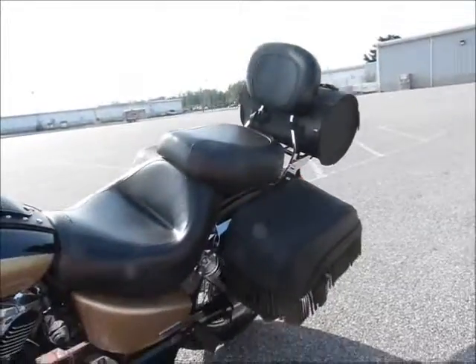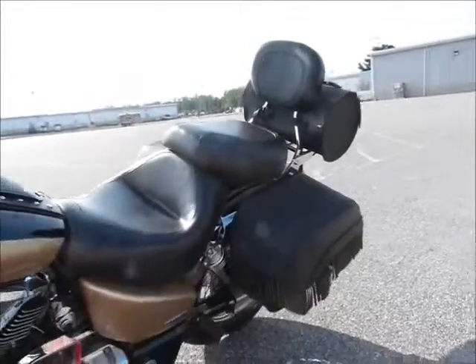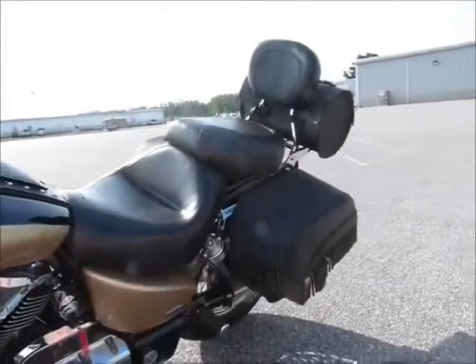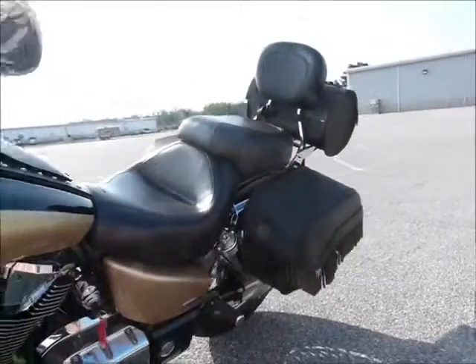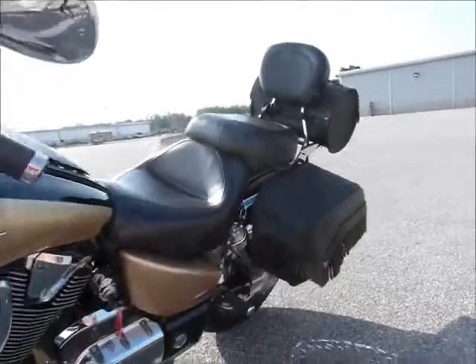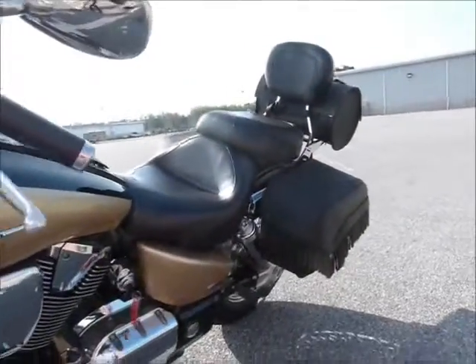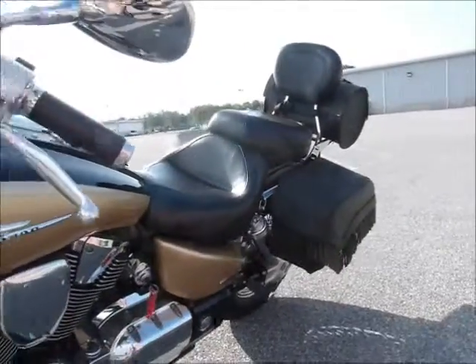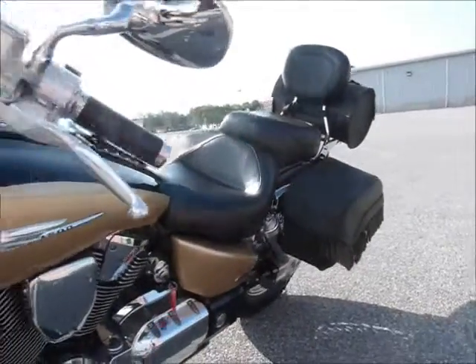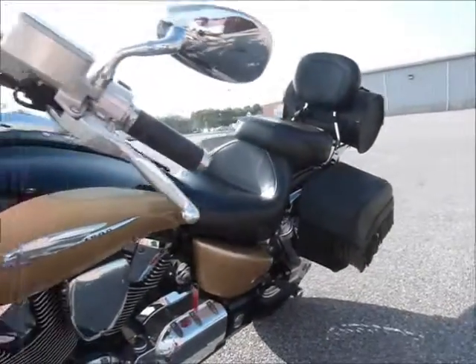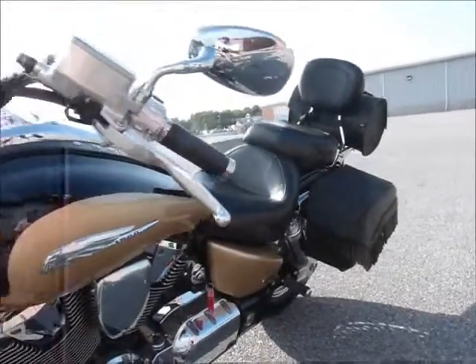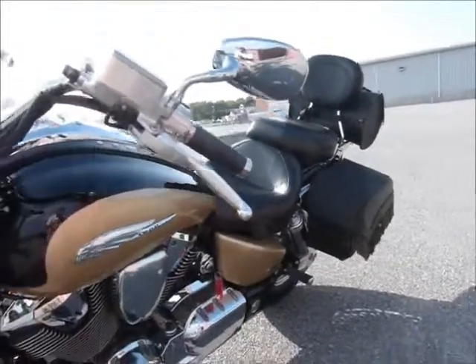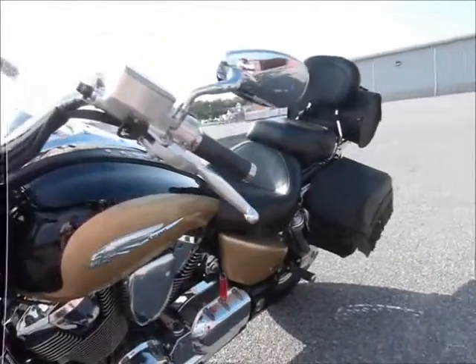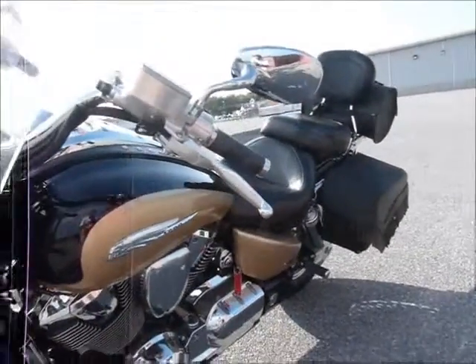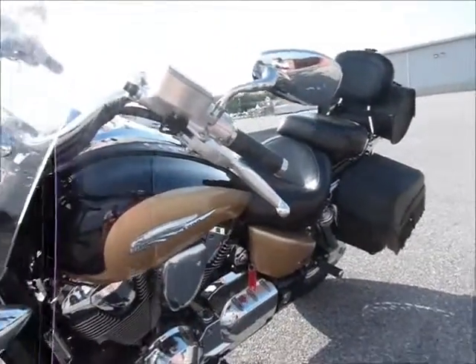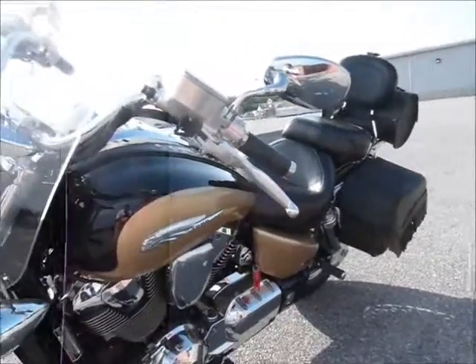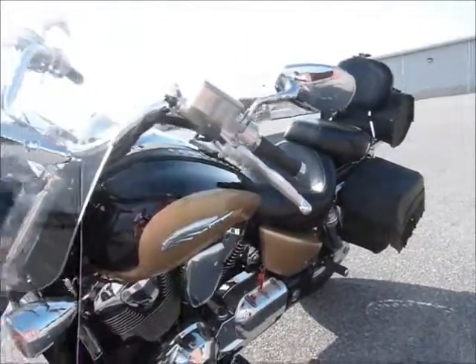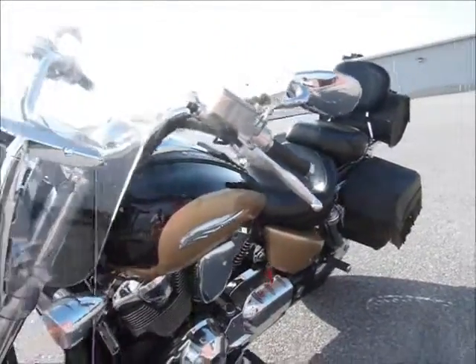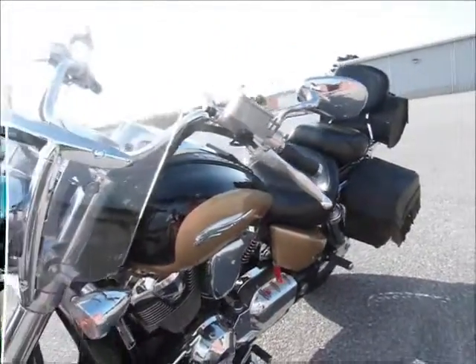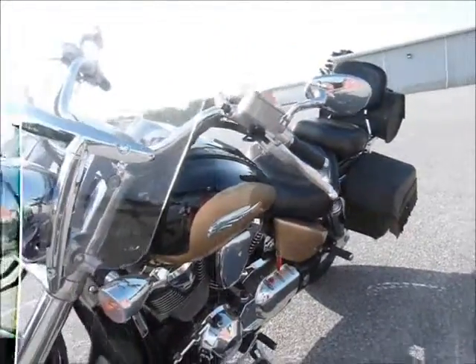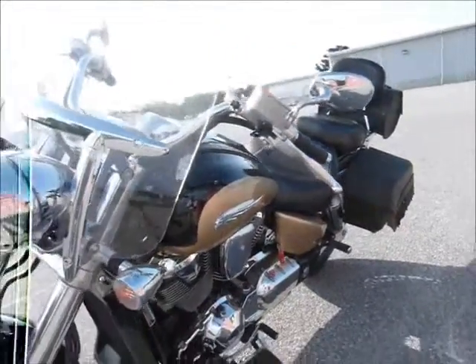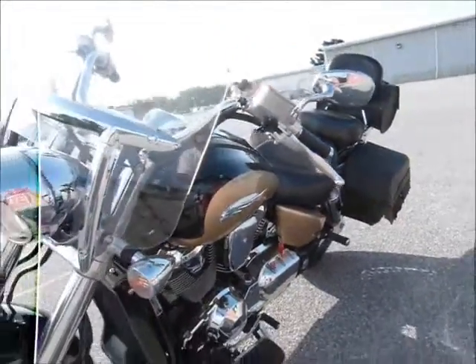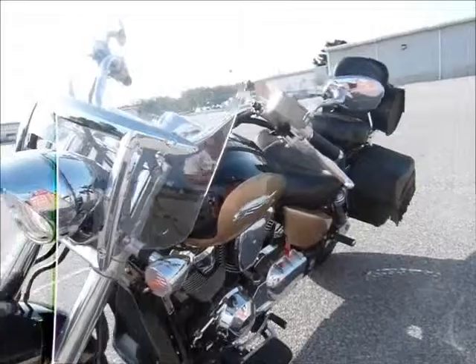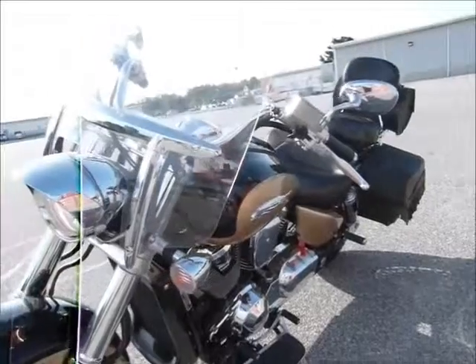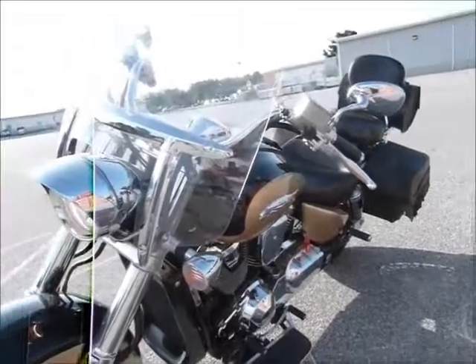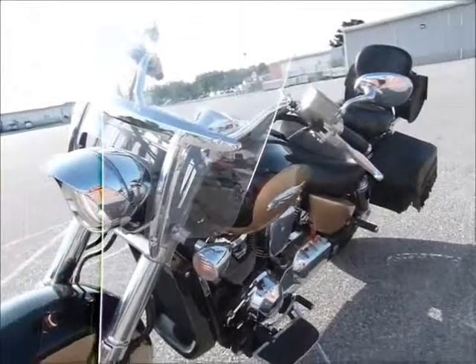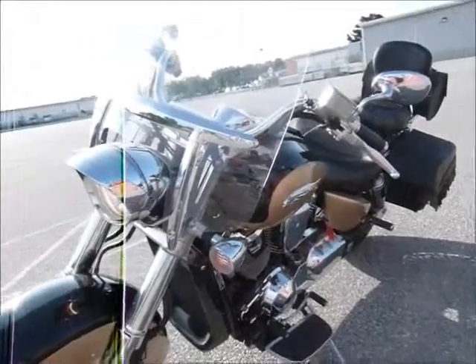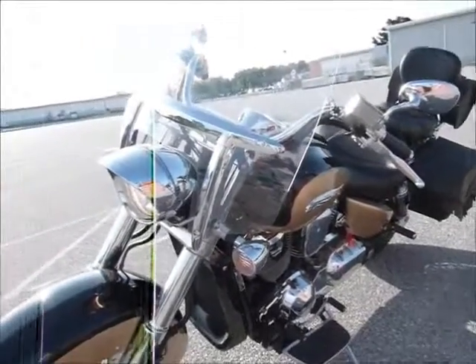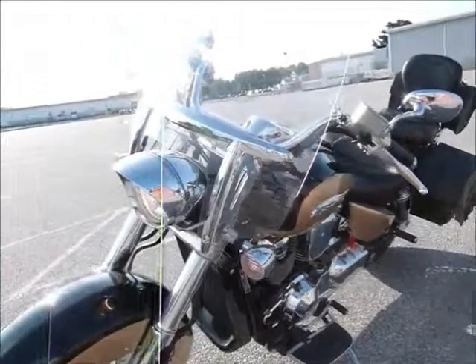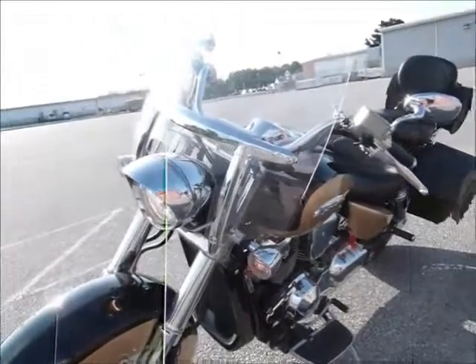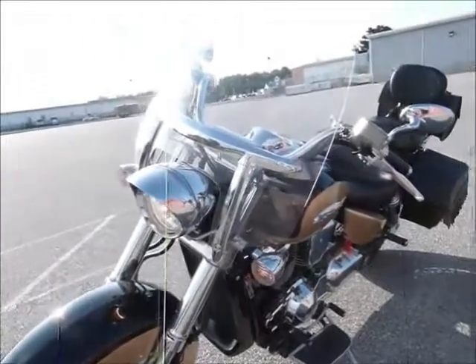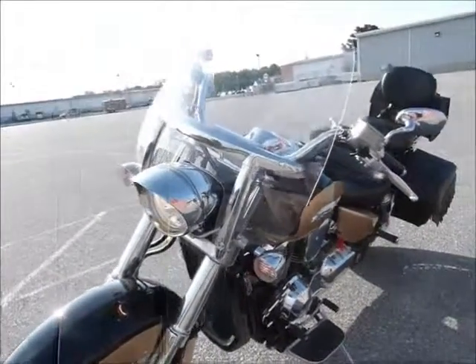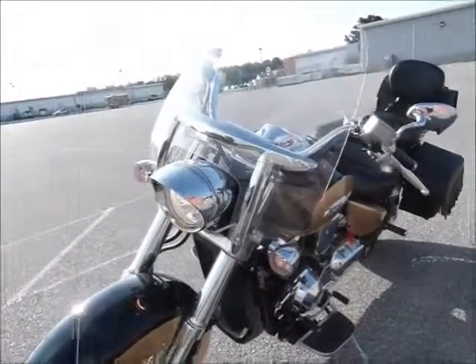I'm pretty sure you'd be very enthusiastically happy about this bike.